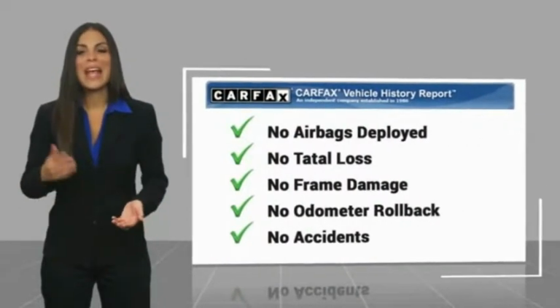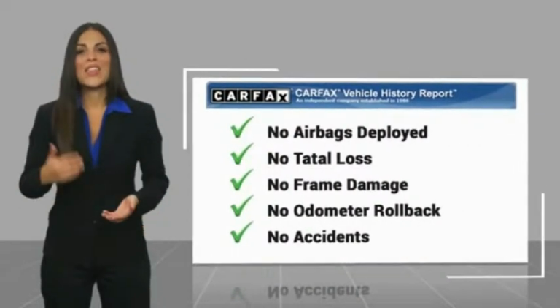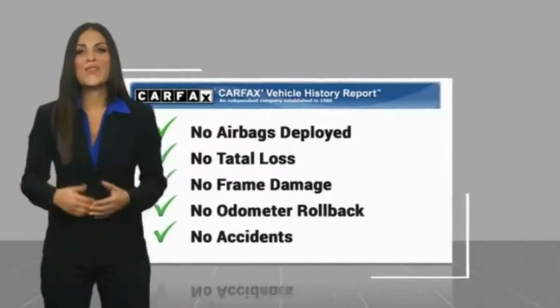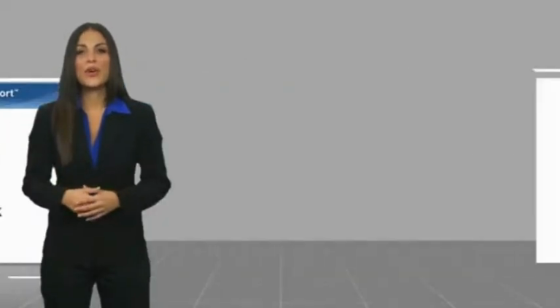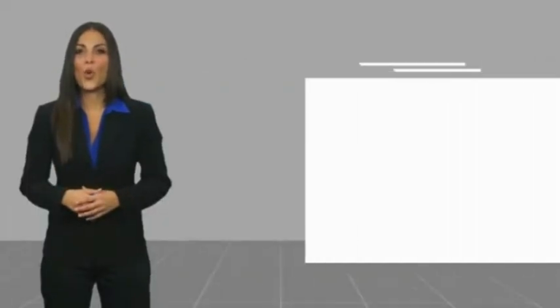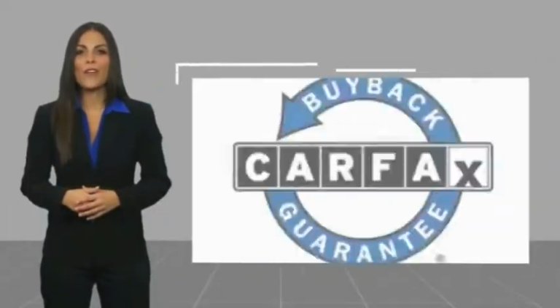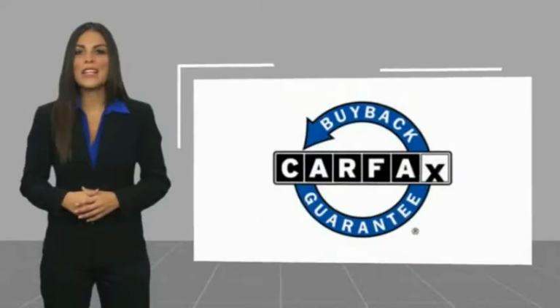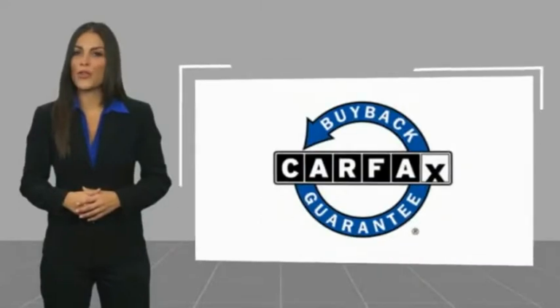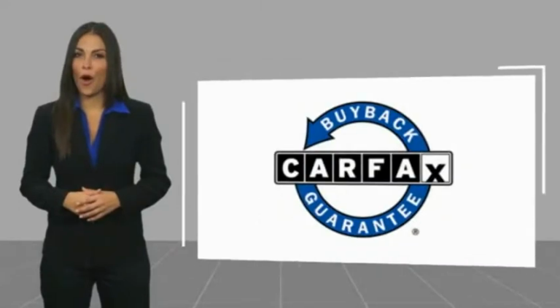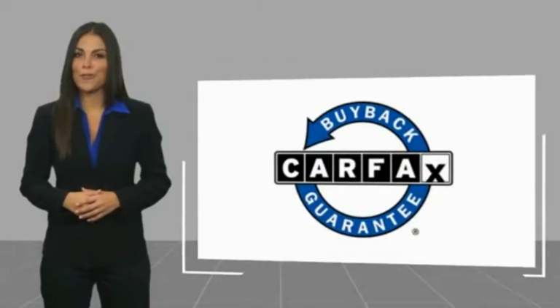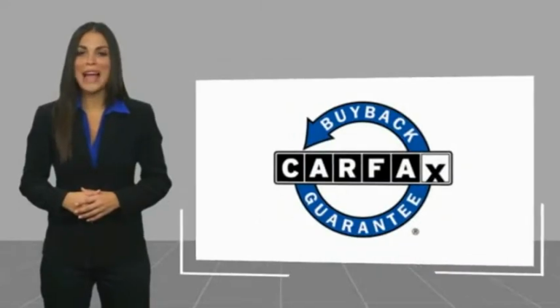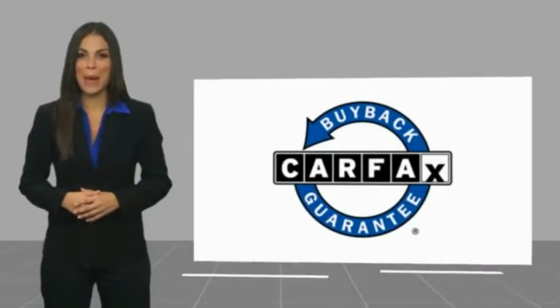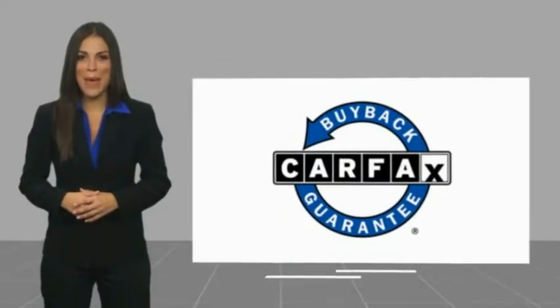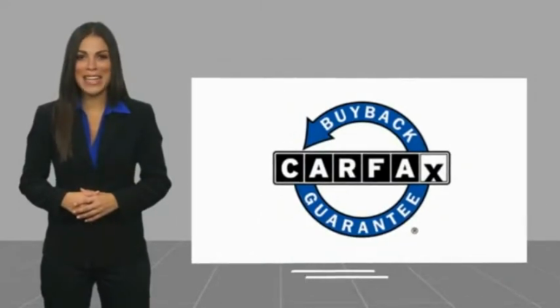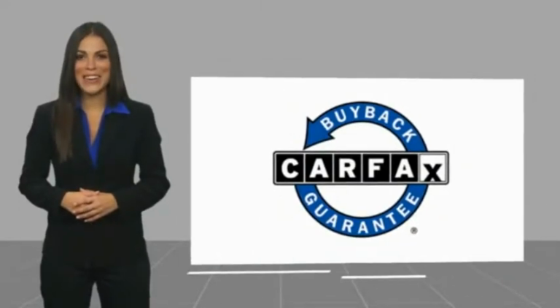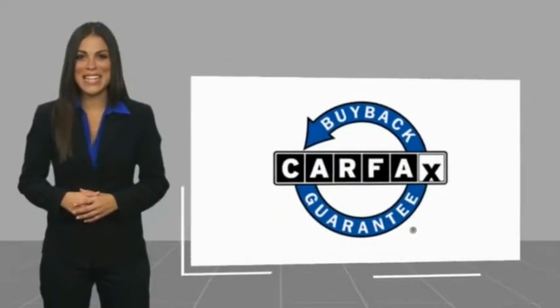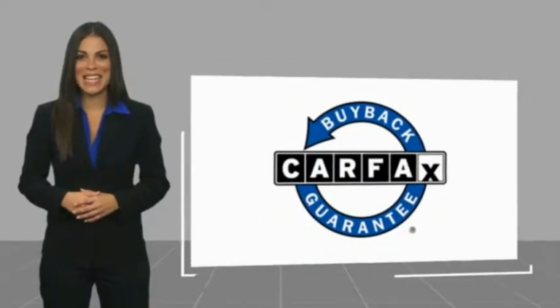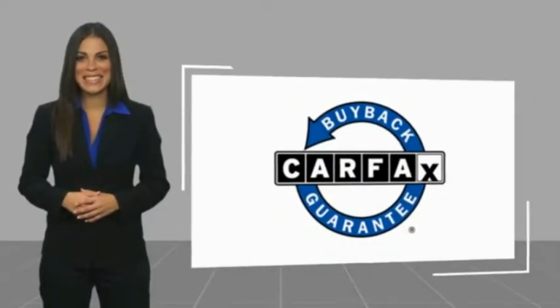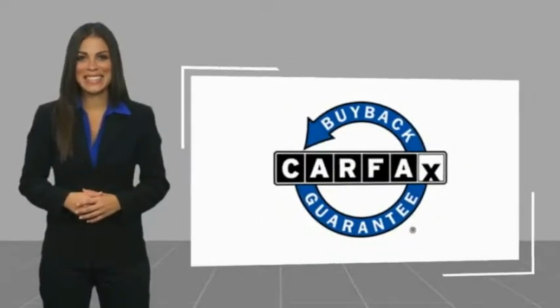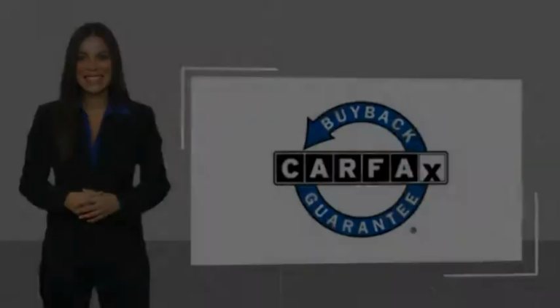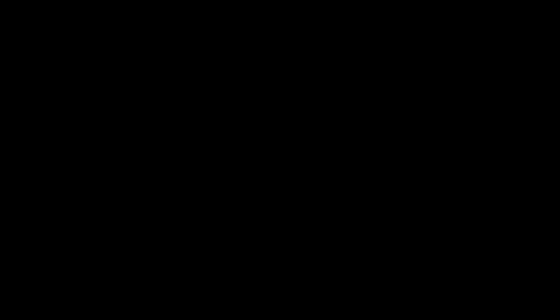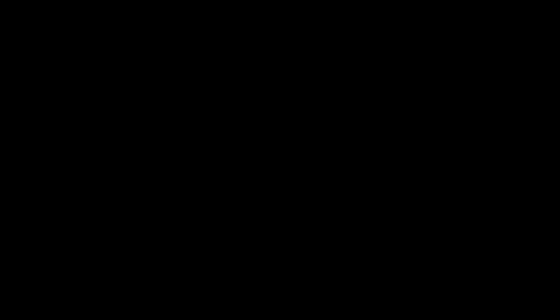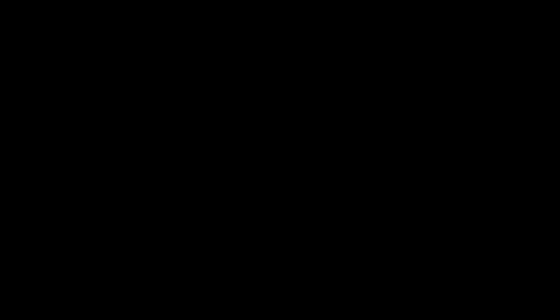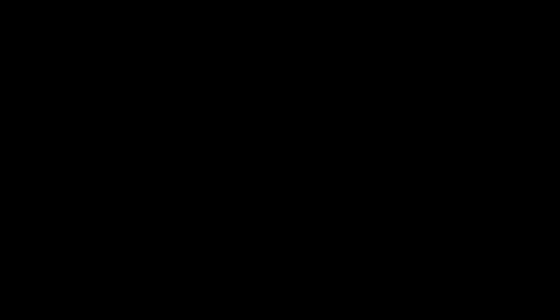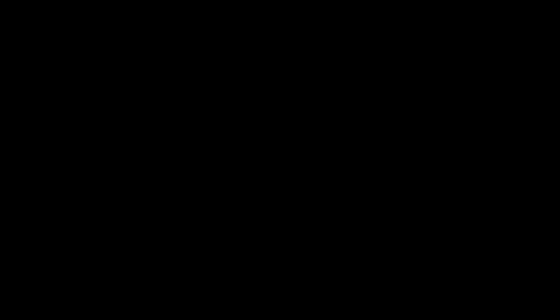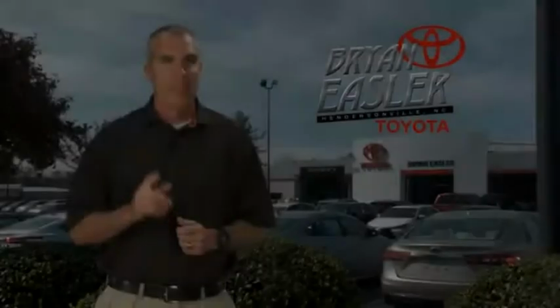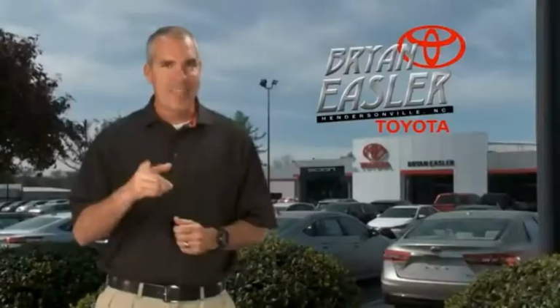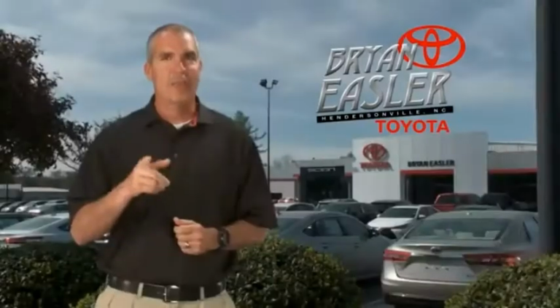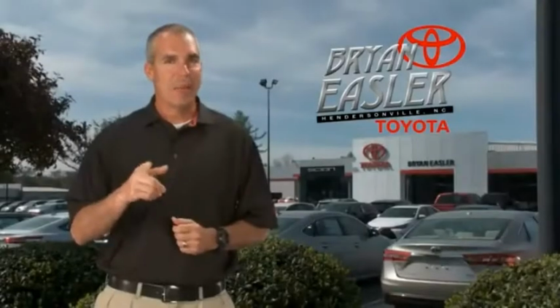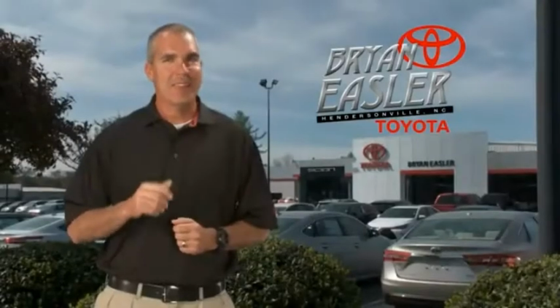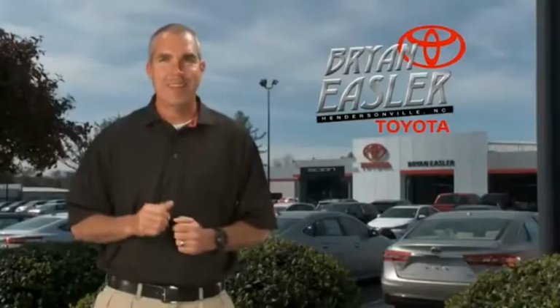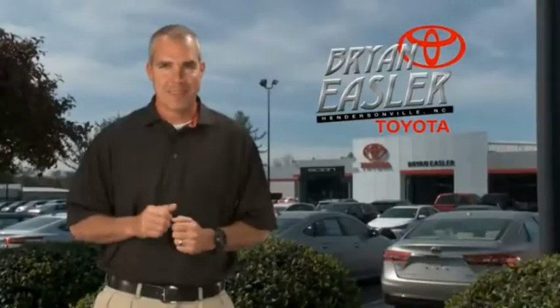This vehicle qualifies for the Carfax buyback guarantee. Easler makes it easy.